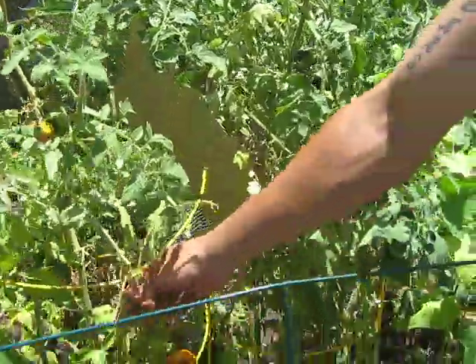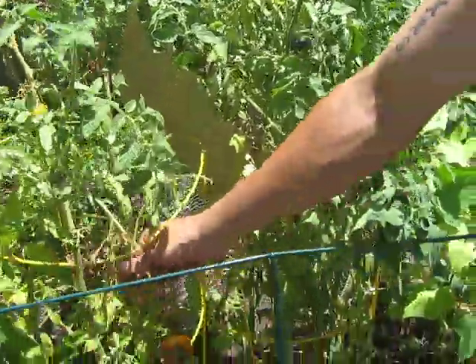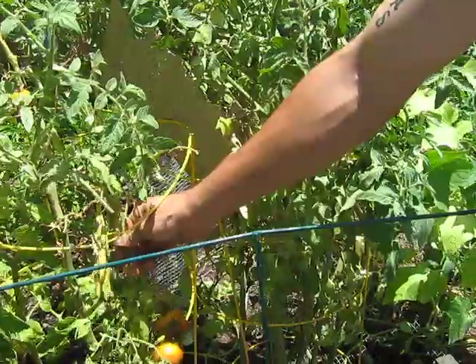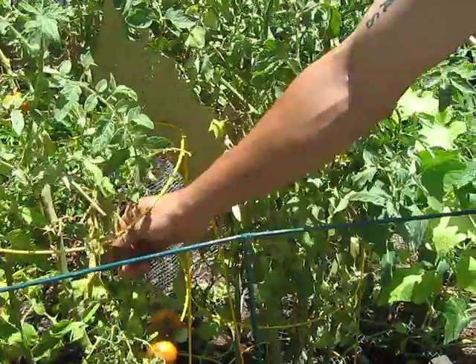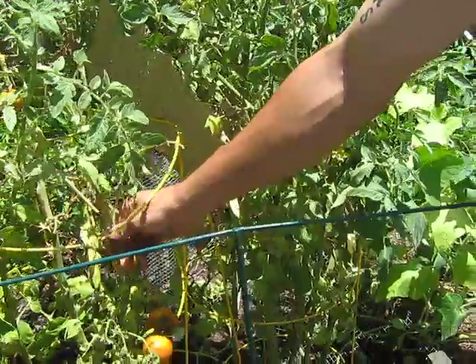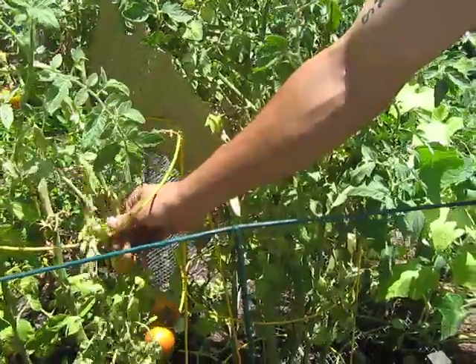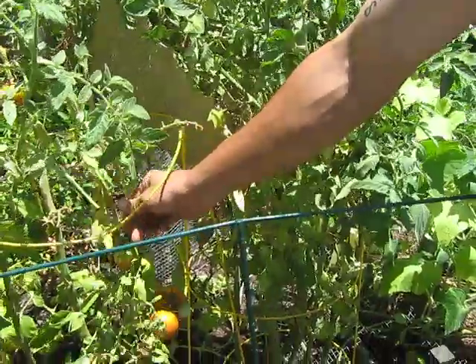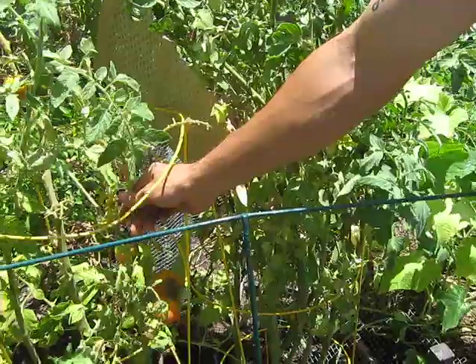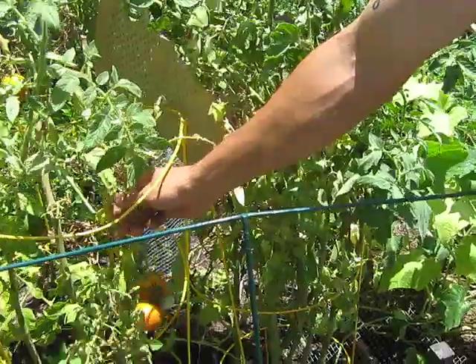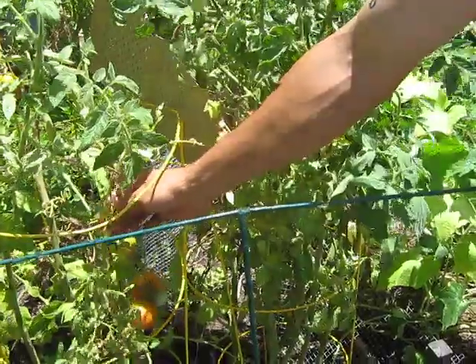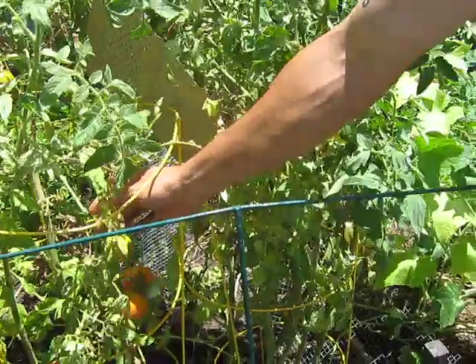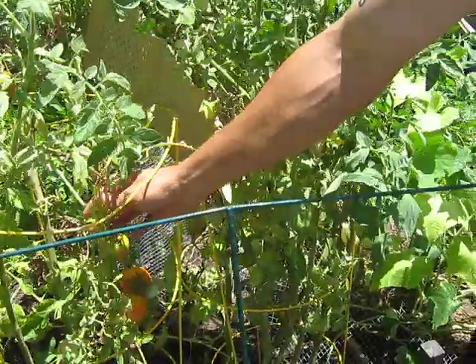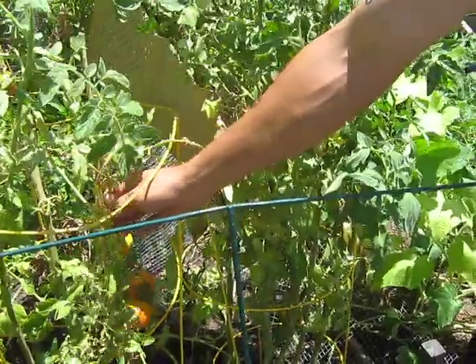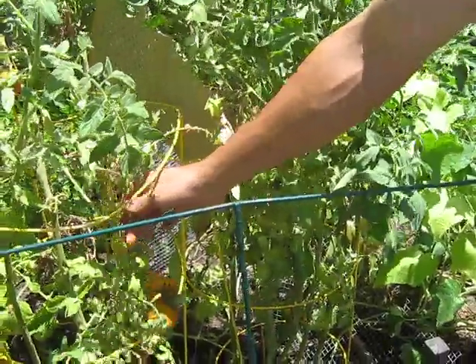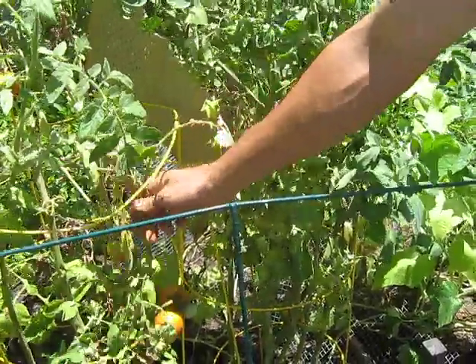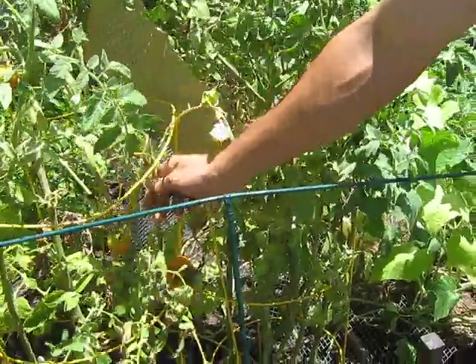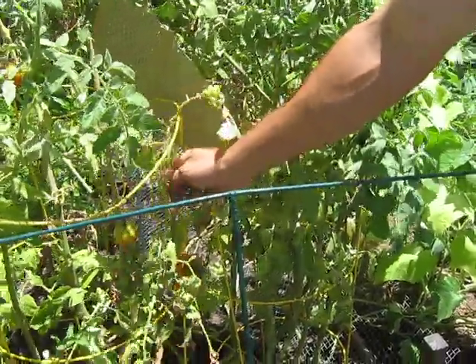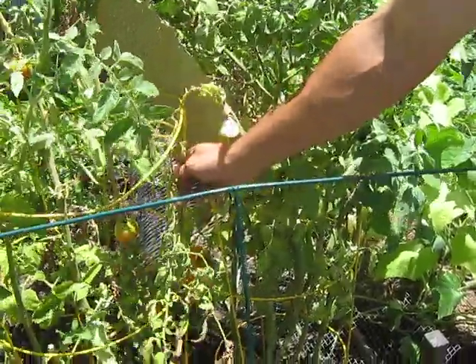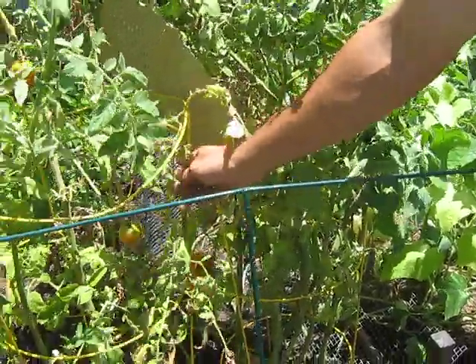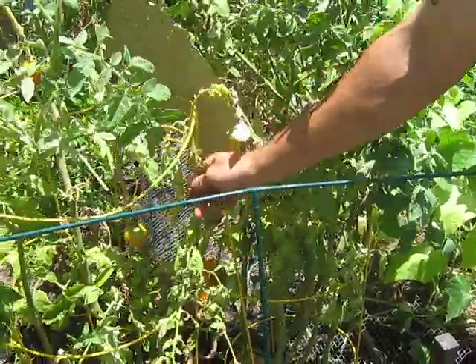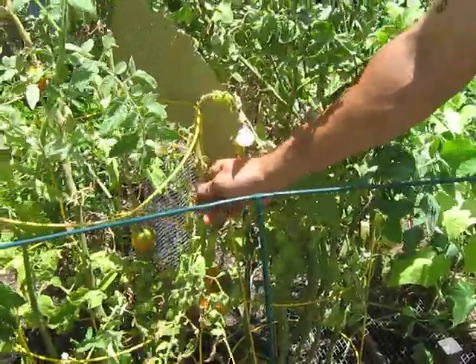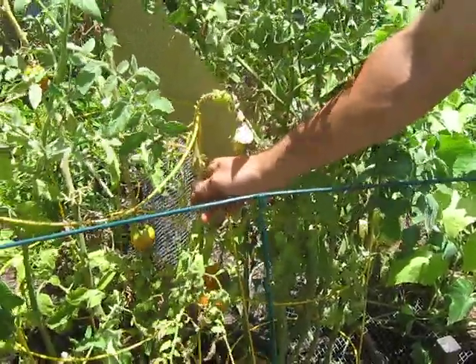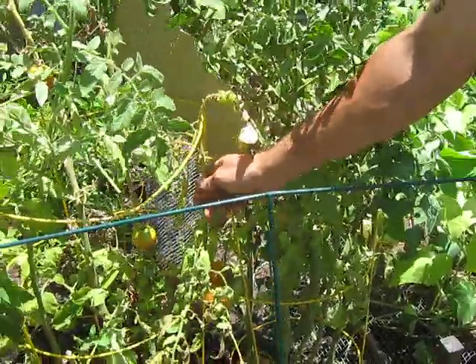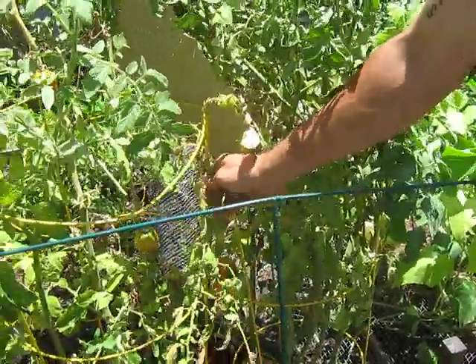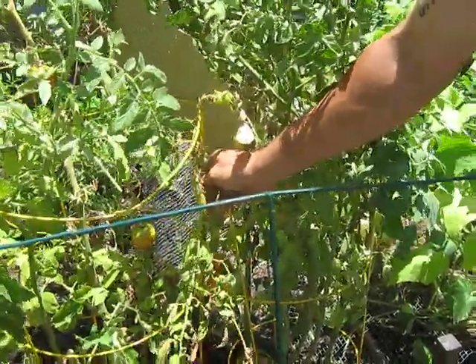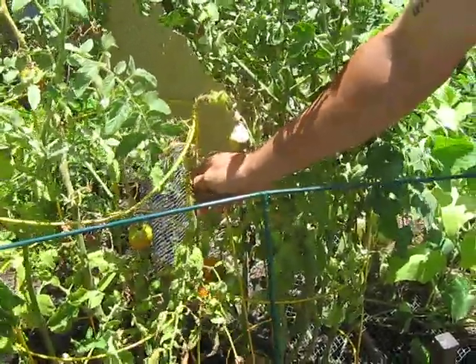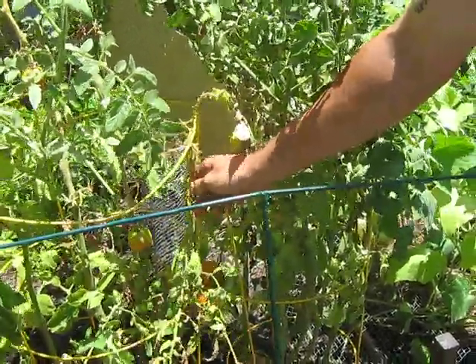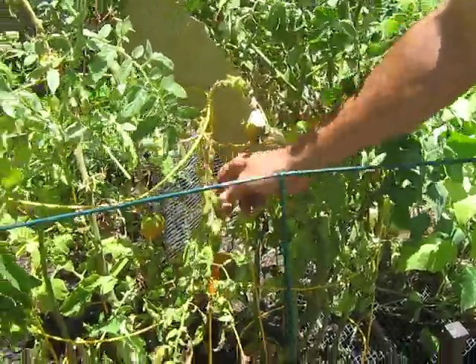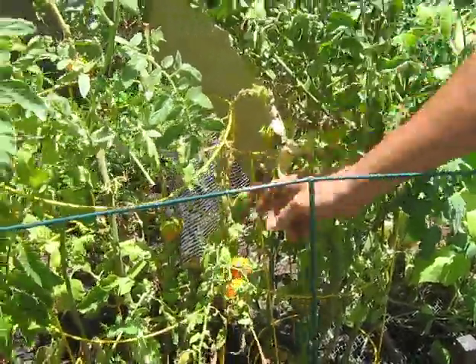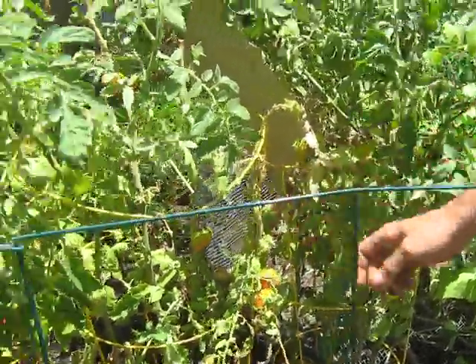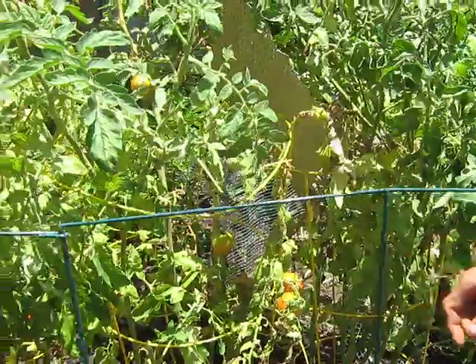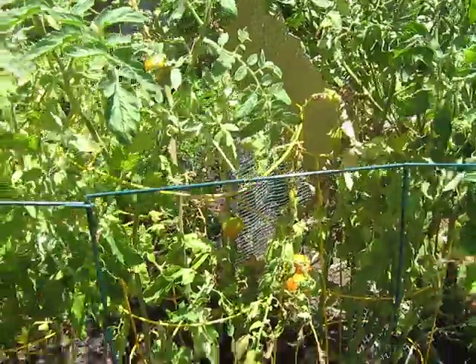This one's dying. It's got three tomatoes — three on it. Are we getting enough water? Yeah.